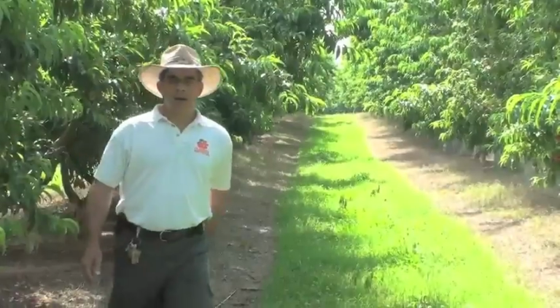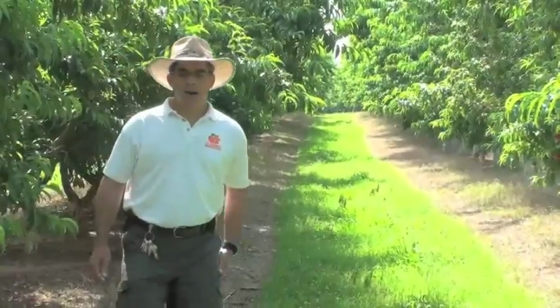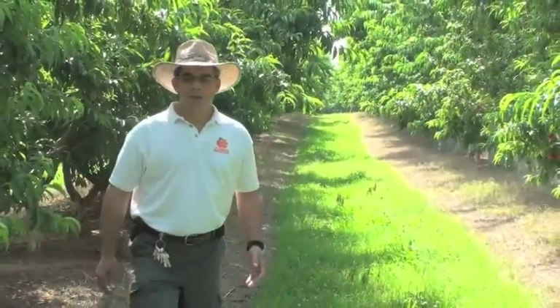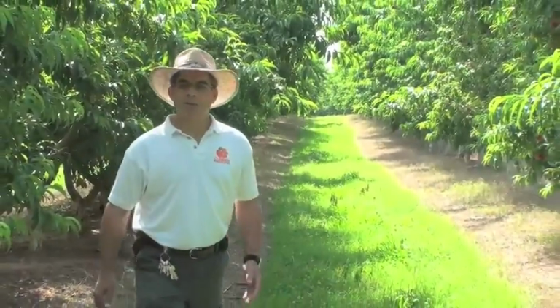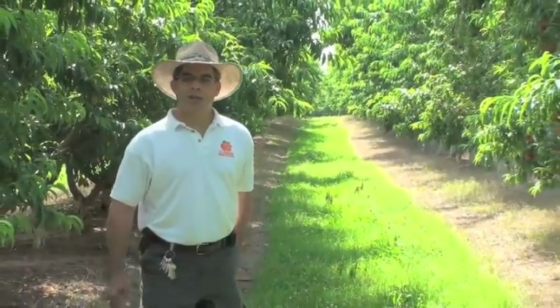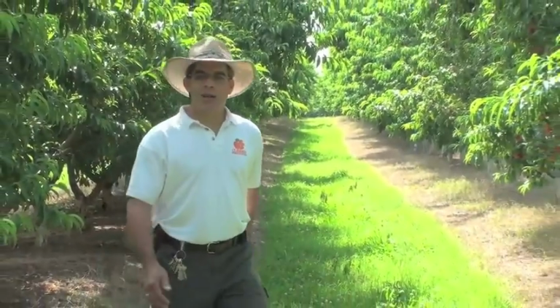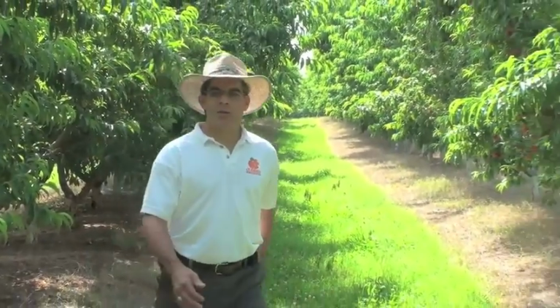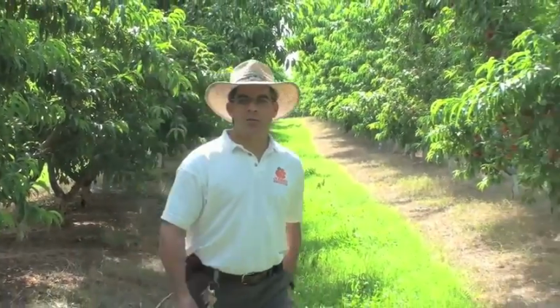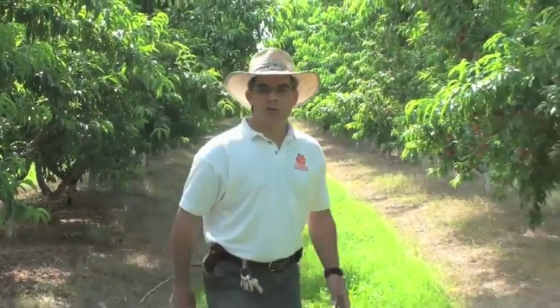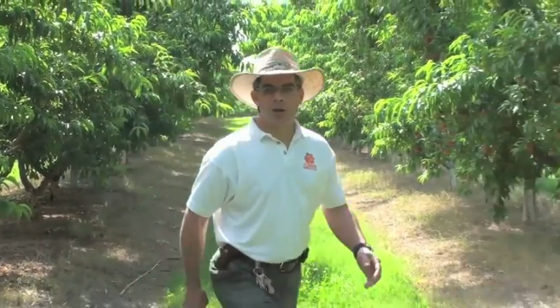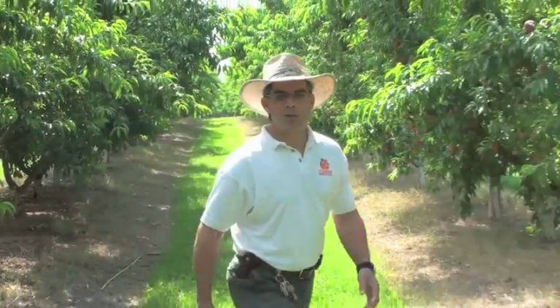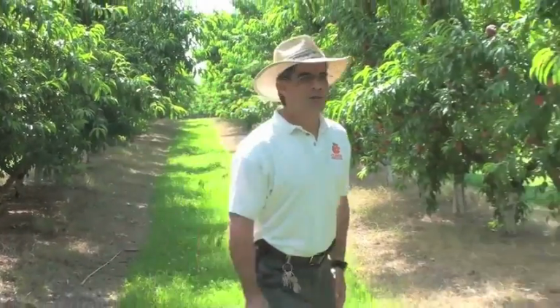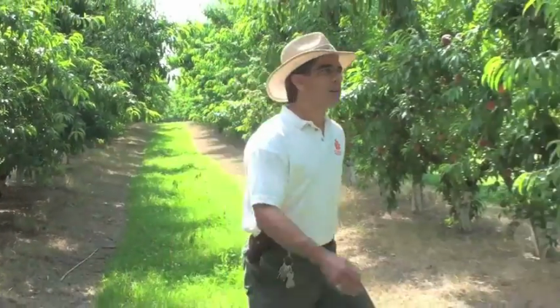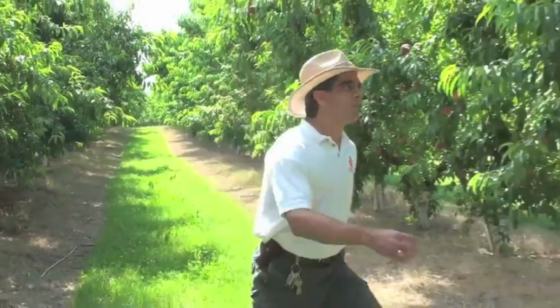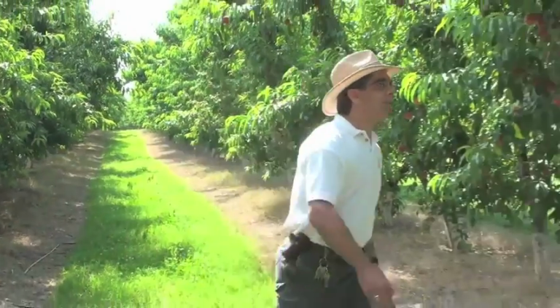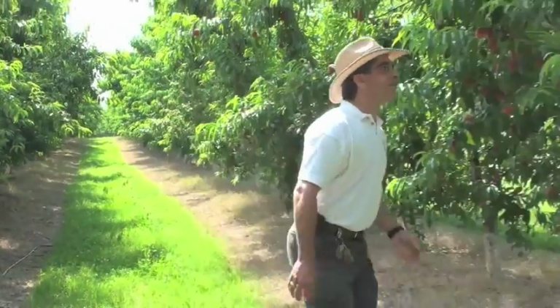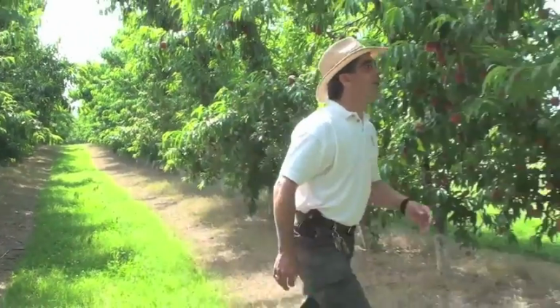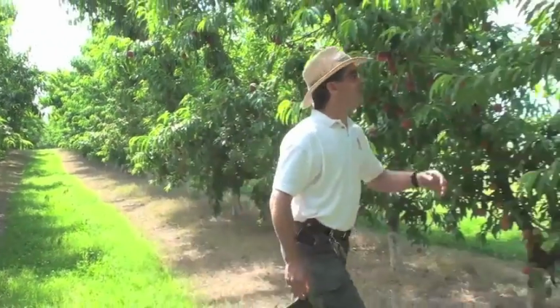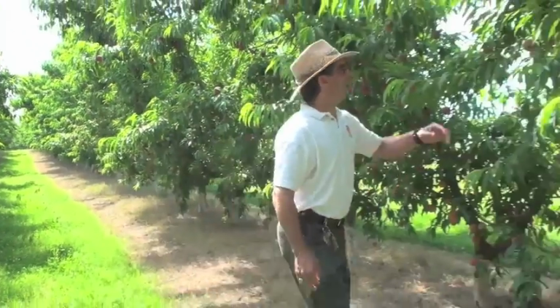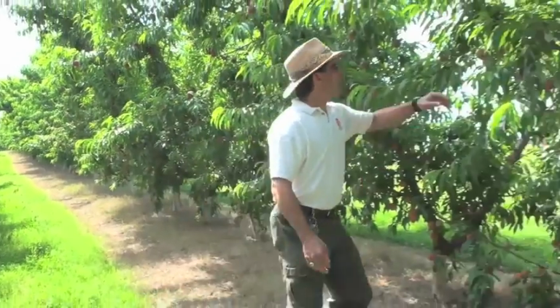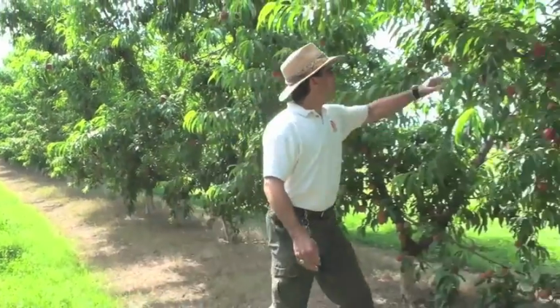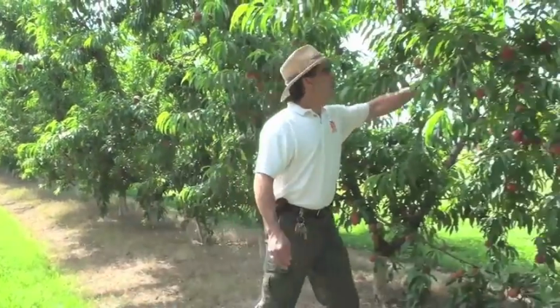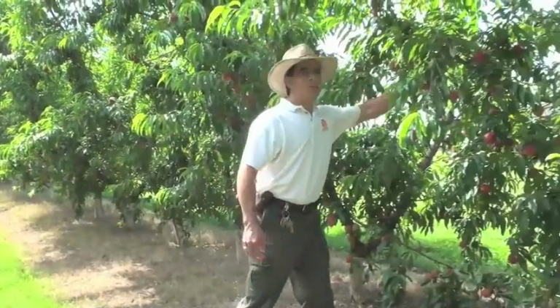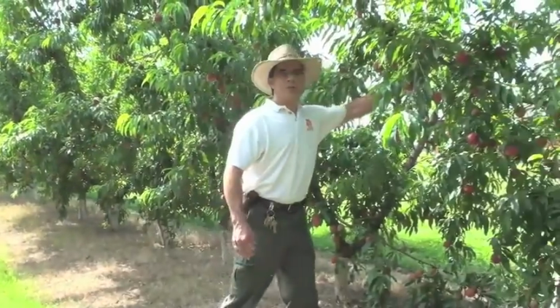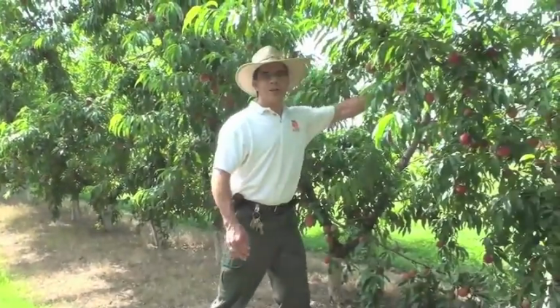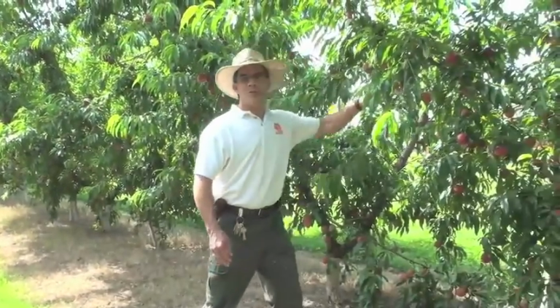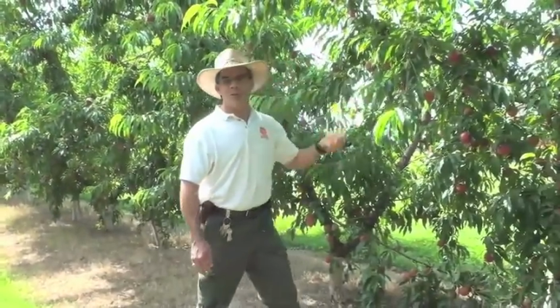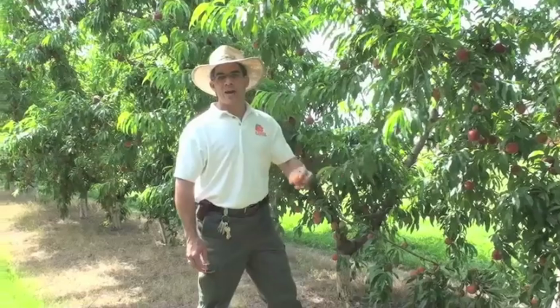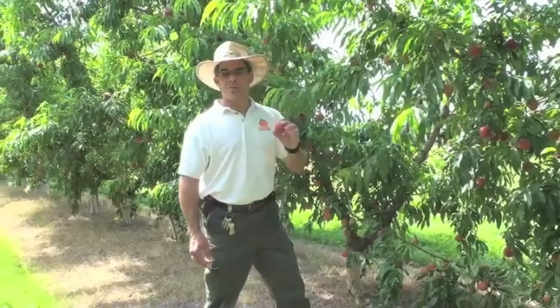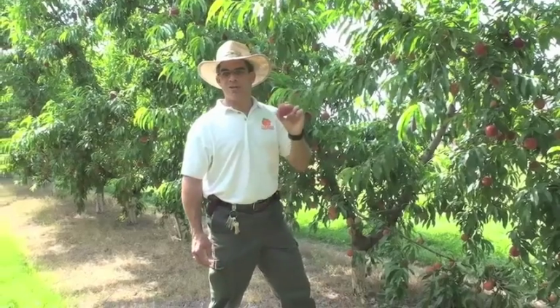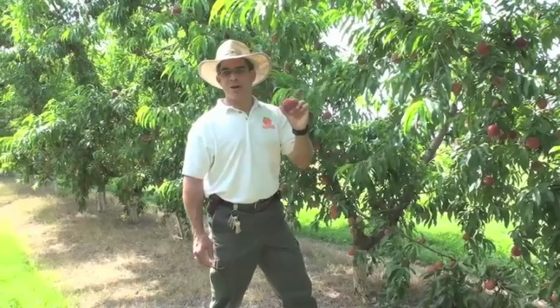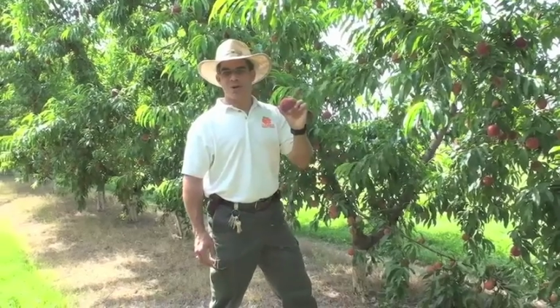Hey, I'm Desmond Lane, Peach Specialist at Clemson University. Welcome to the Clemson Tiger Peach Network.